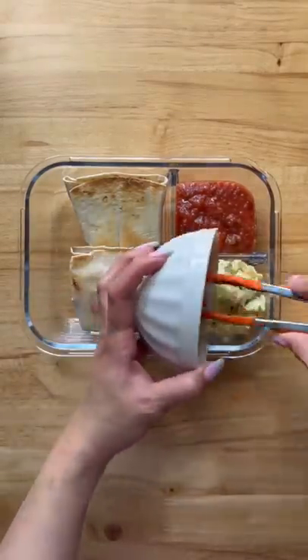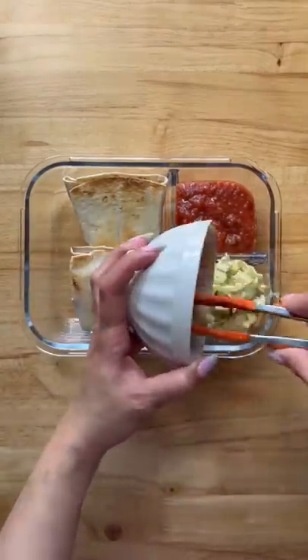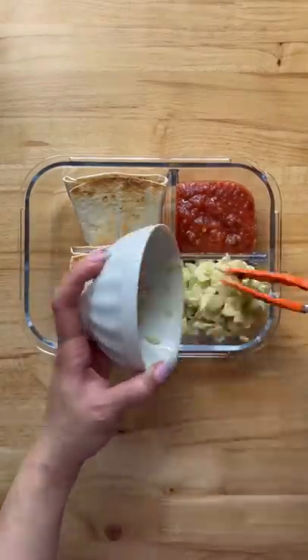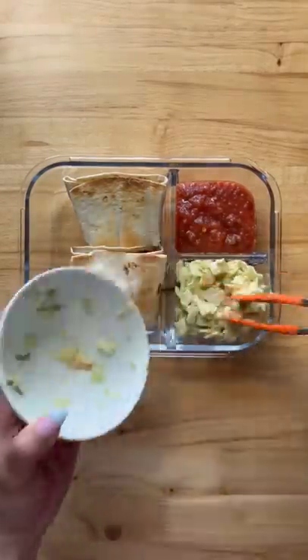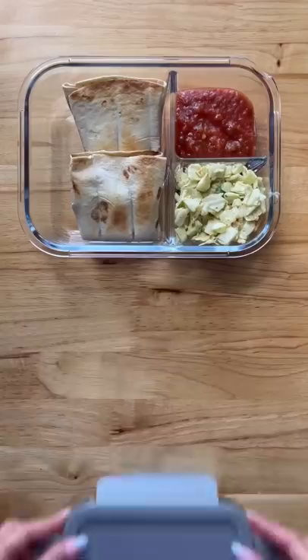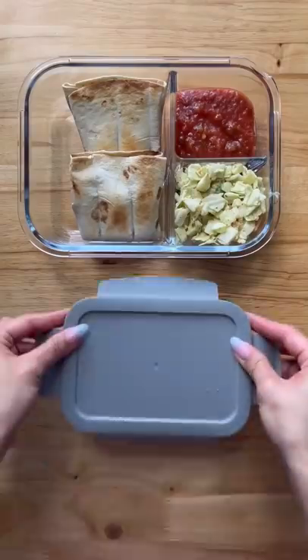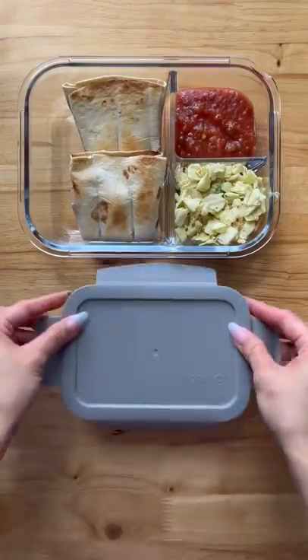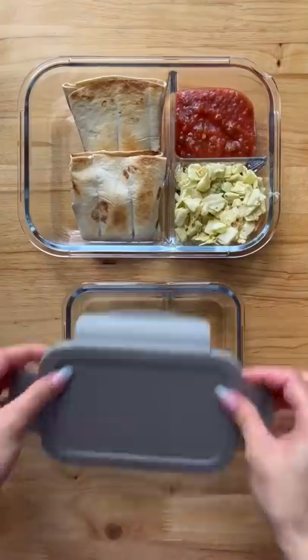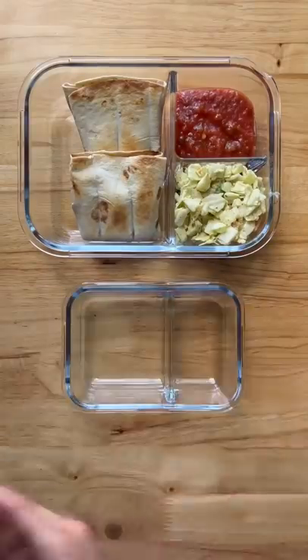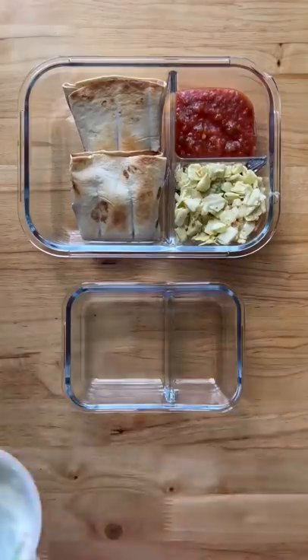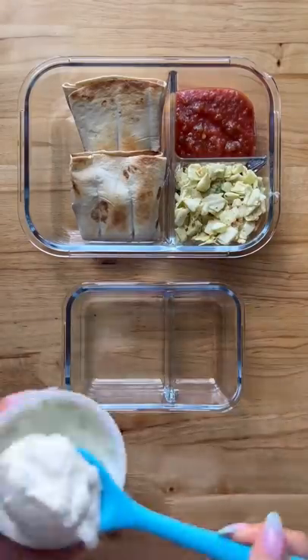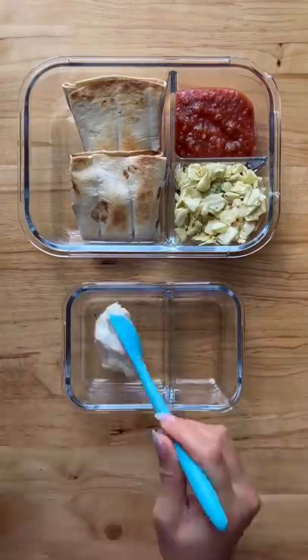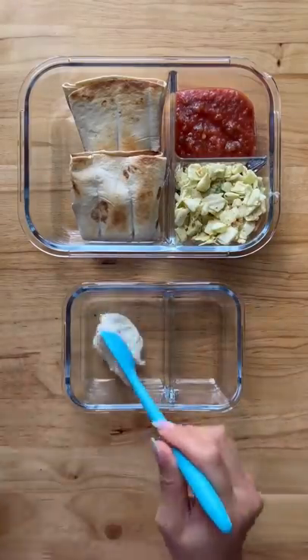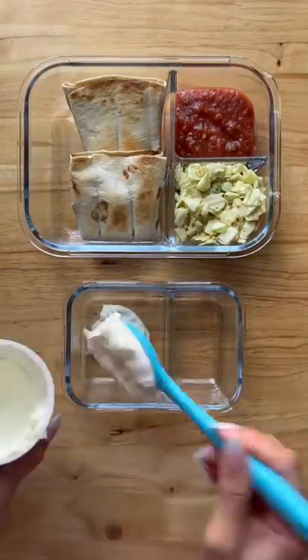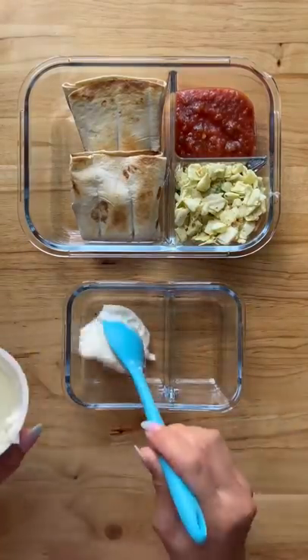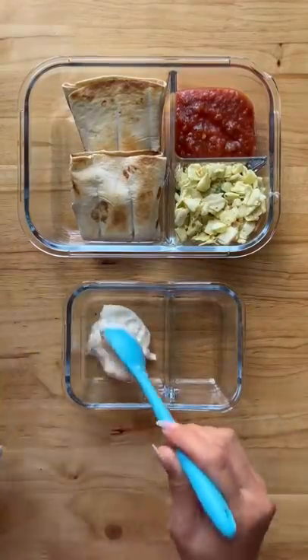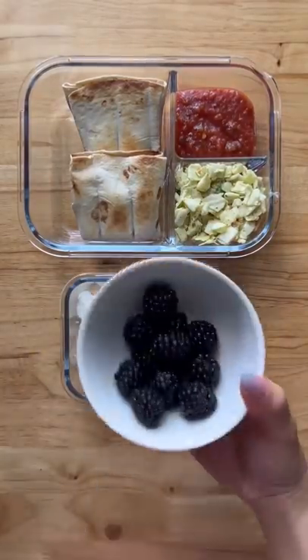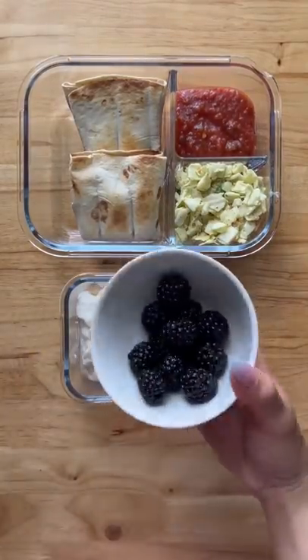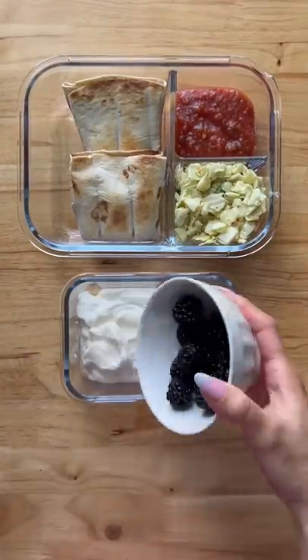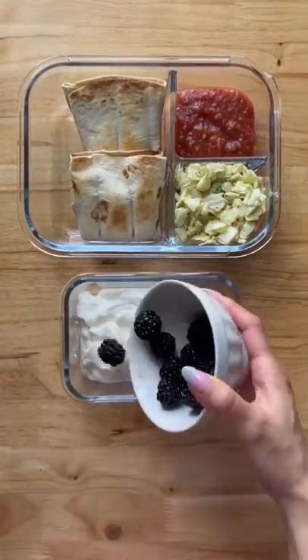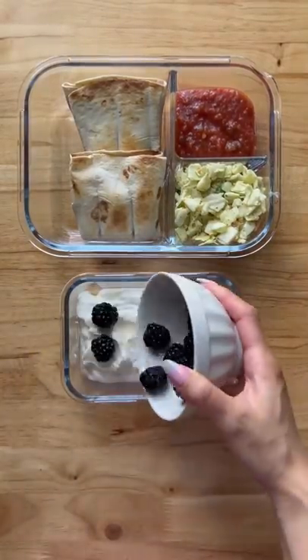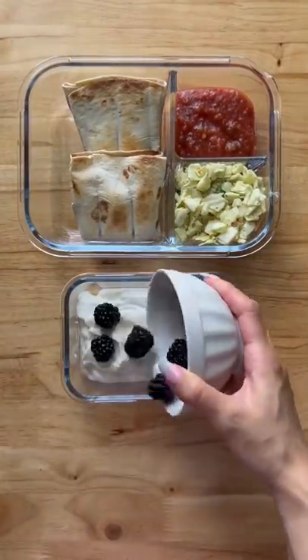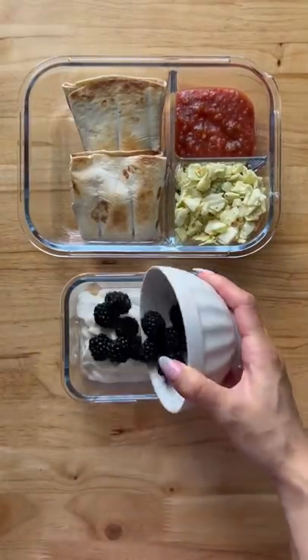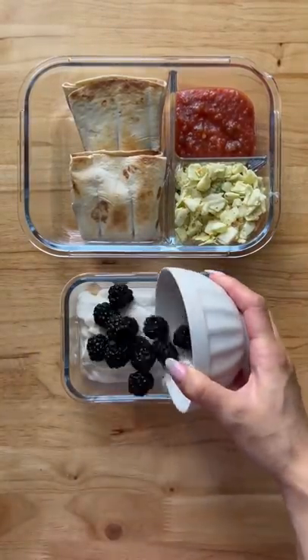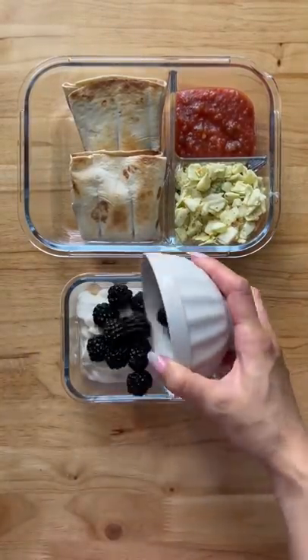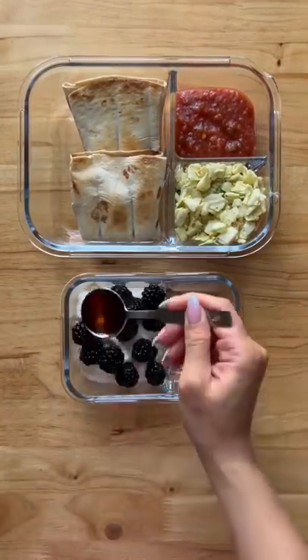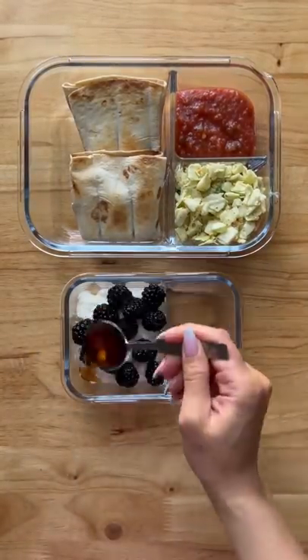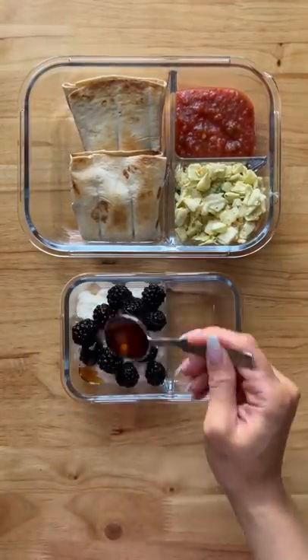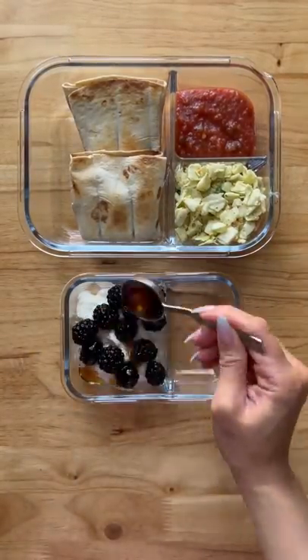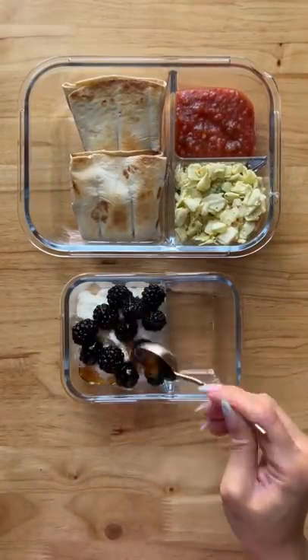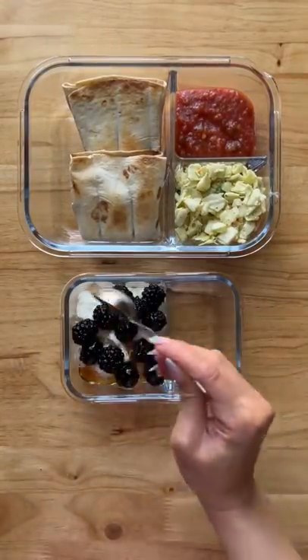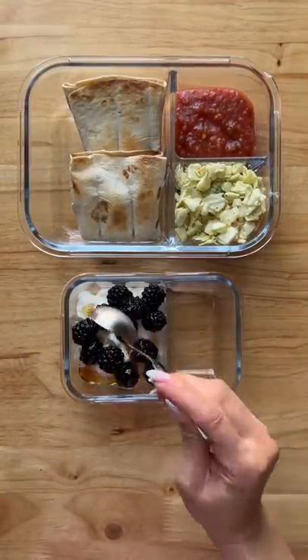For my snacks later, I have some Greek yogurt with blackberries, a drizzle of maple syrup, and a piece of chocolate. And that's it.